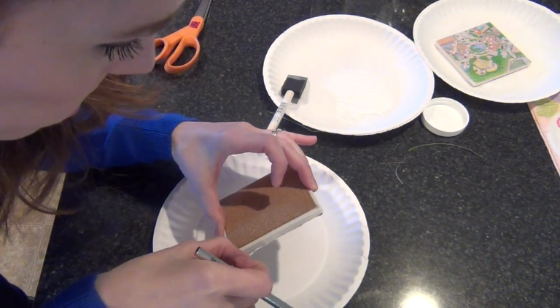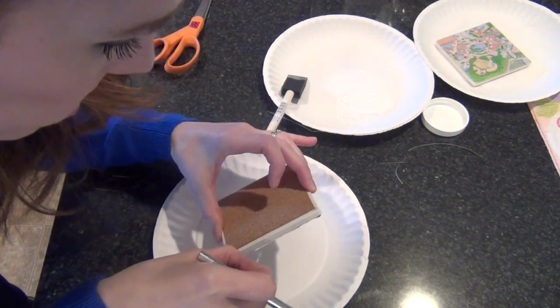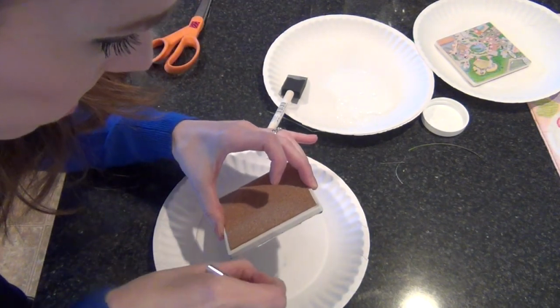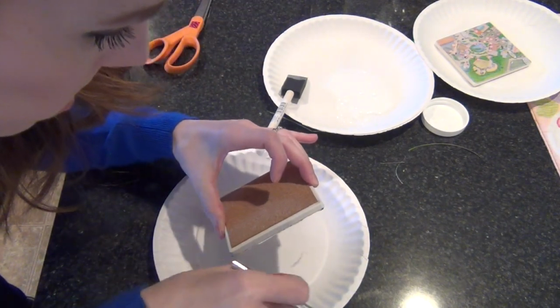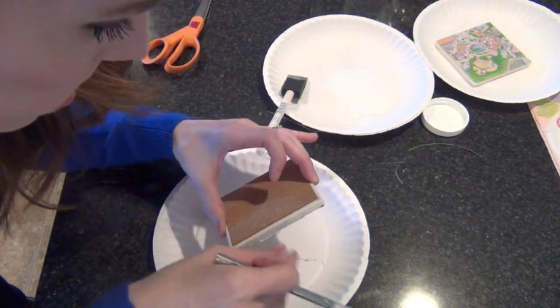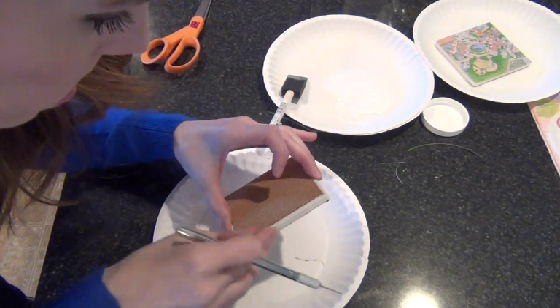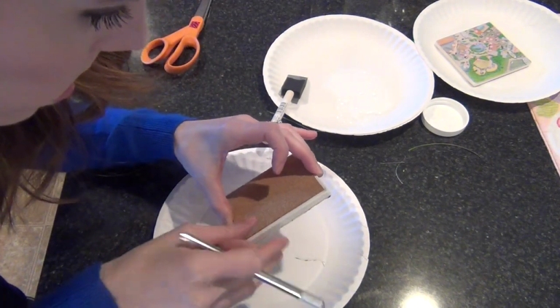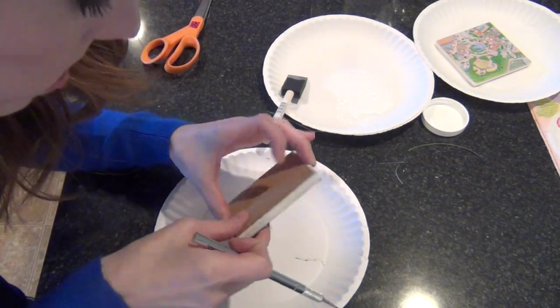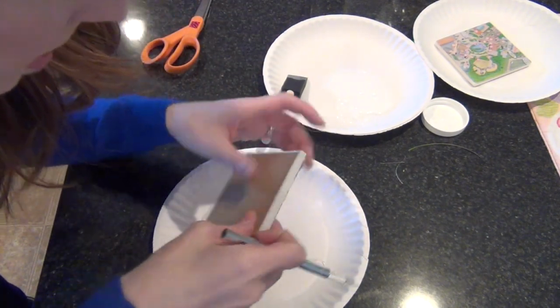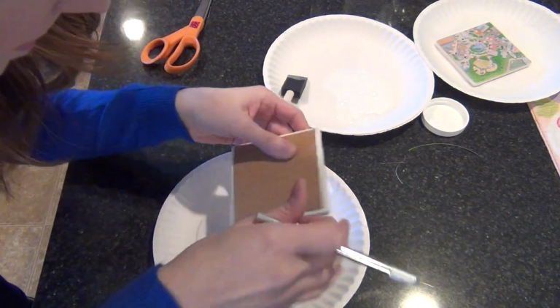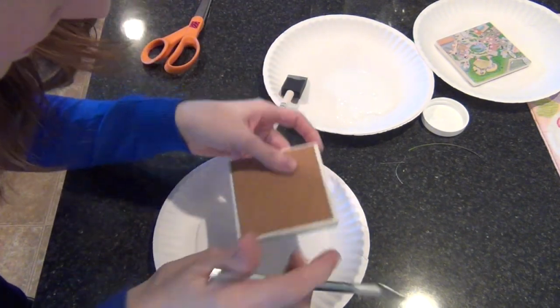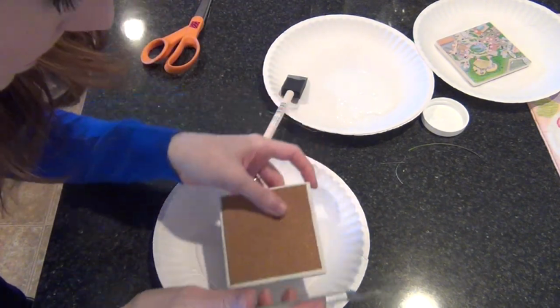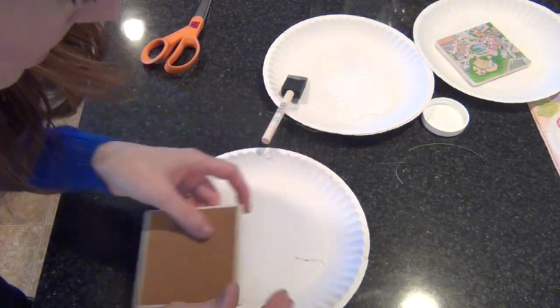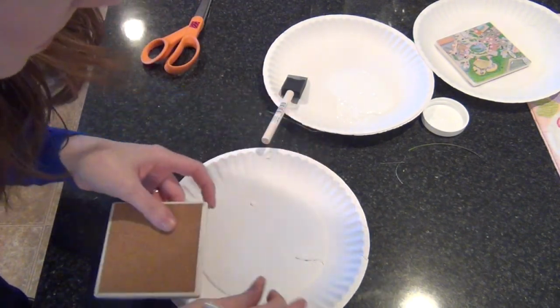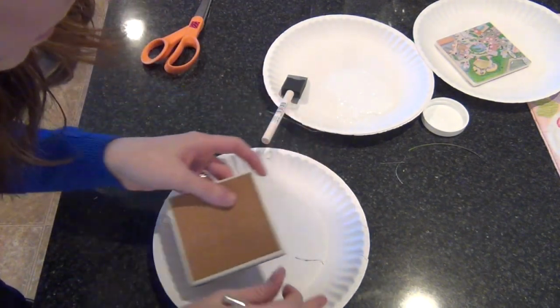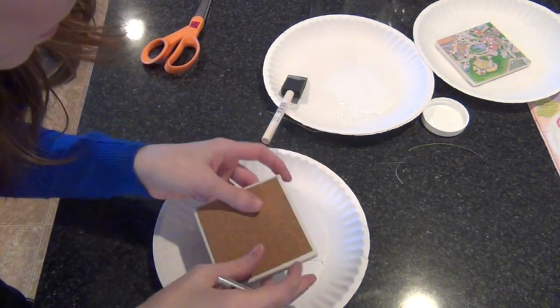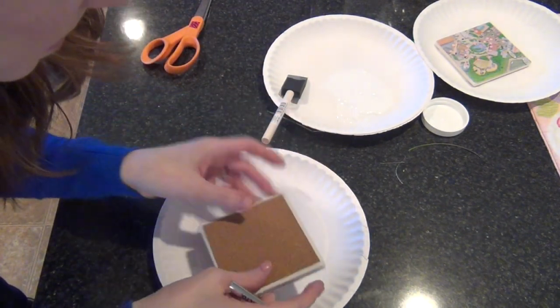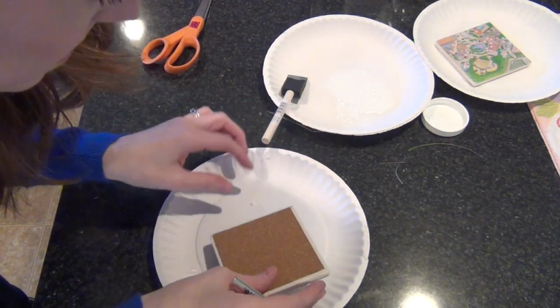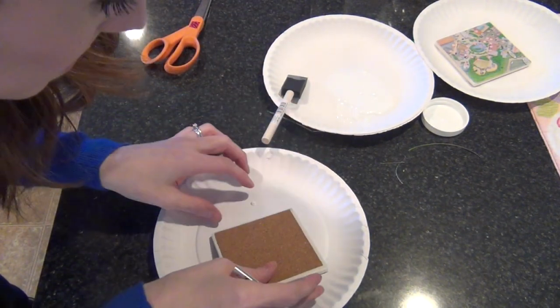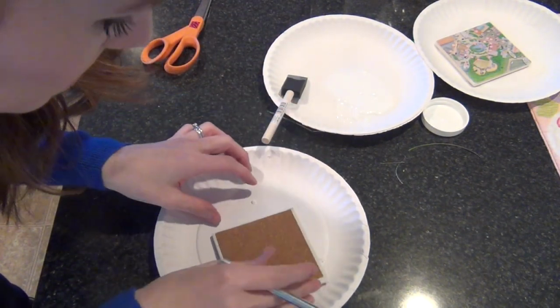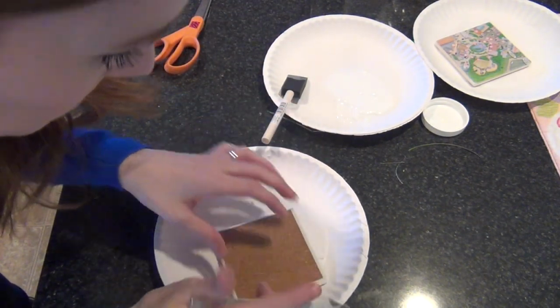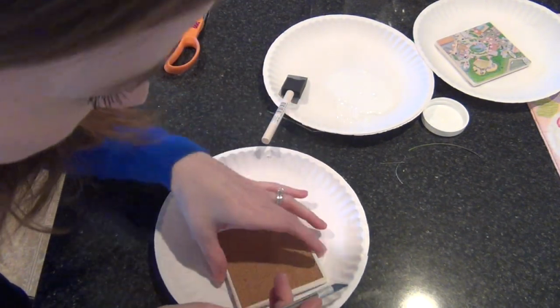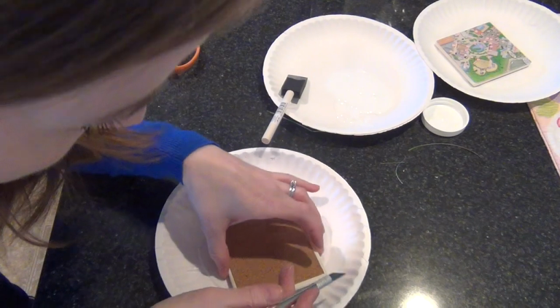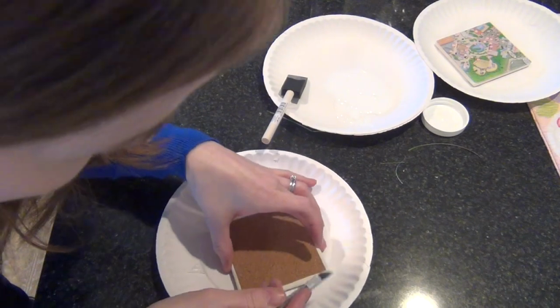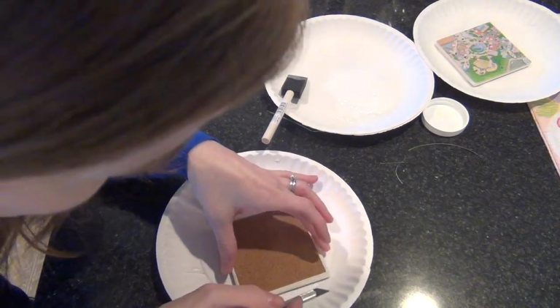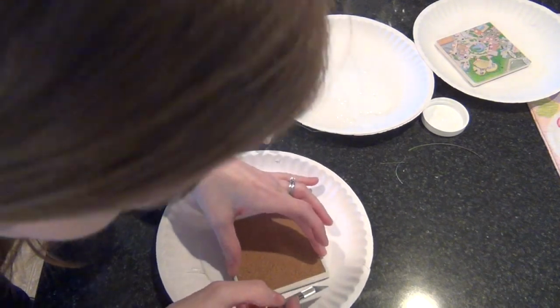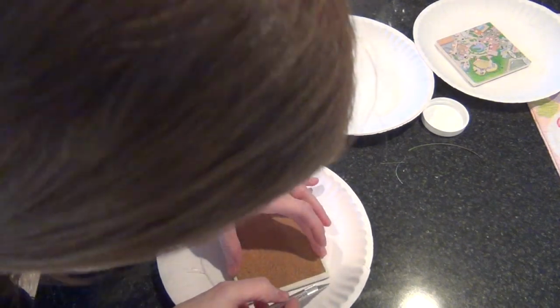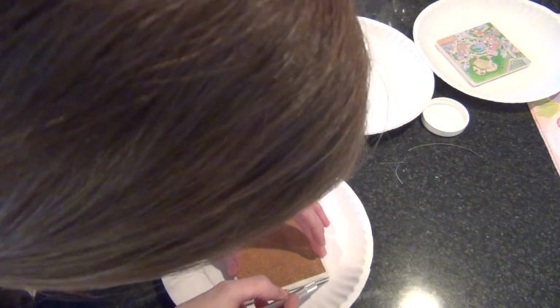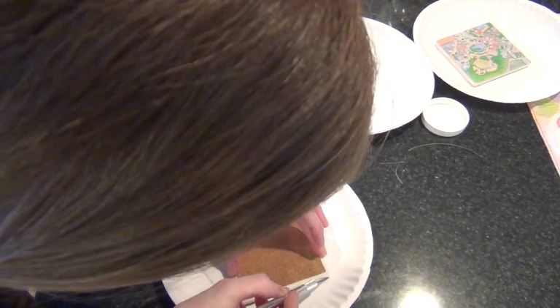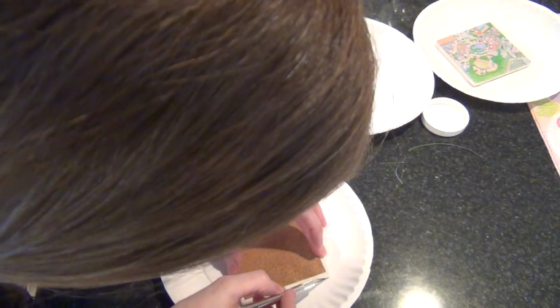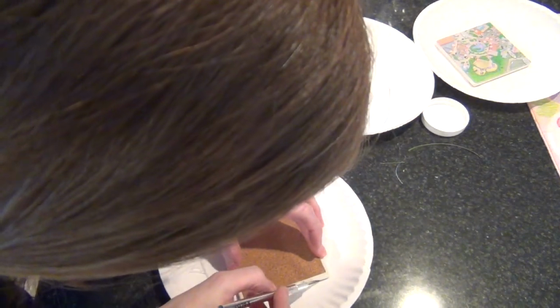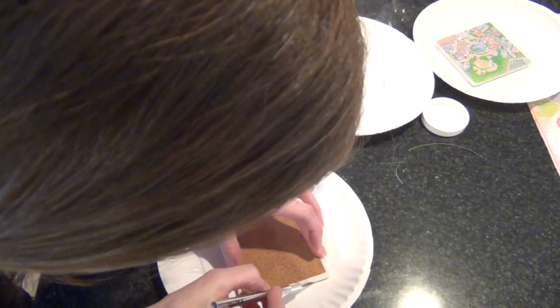After that first layer was on, I had a little bit of overhang because I hadn't cut it exactly right, so I just got an exacto knife and trimmed up the edges.